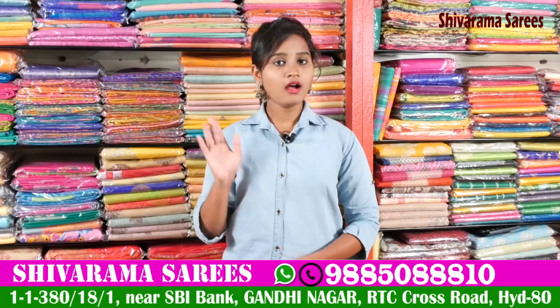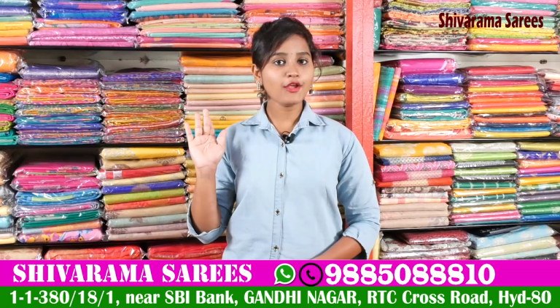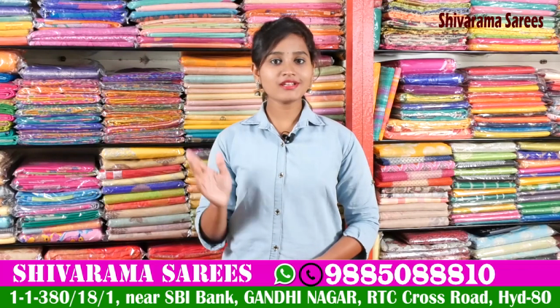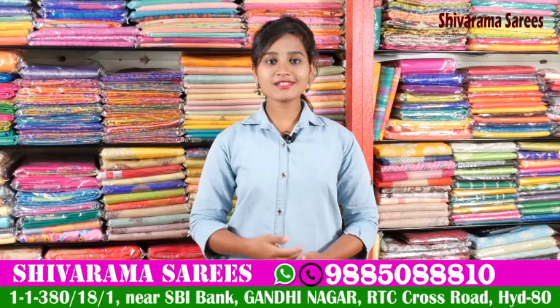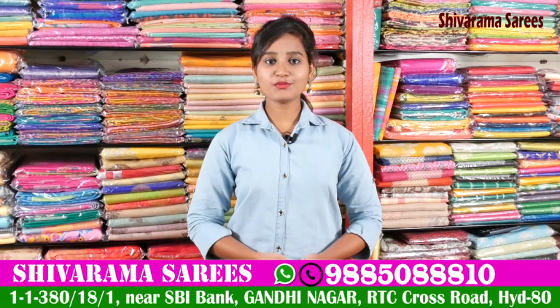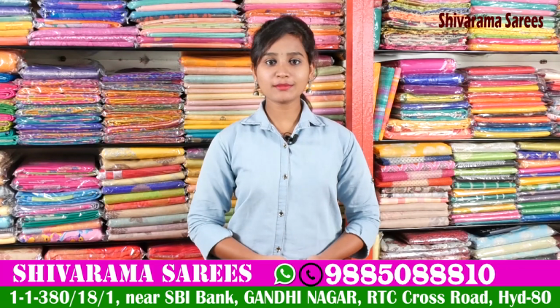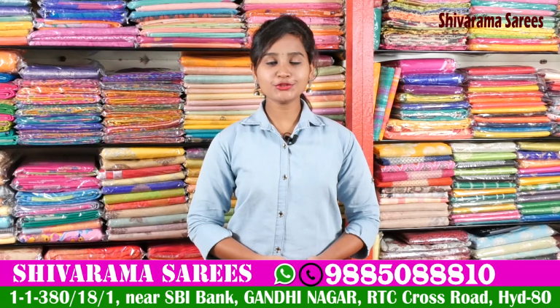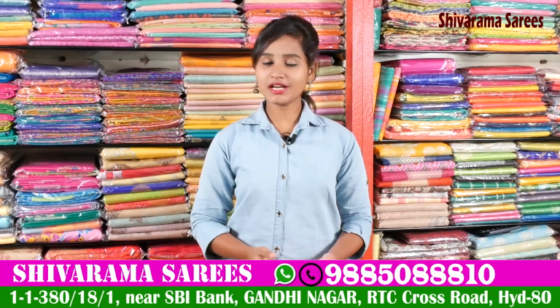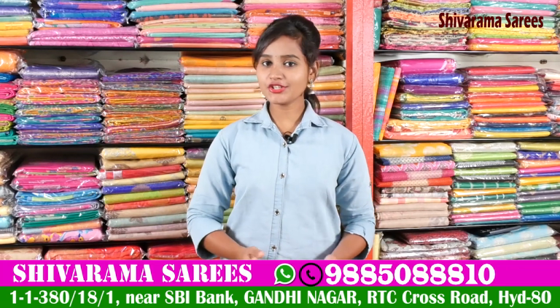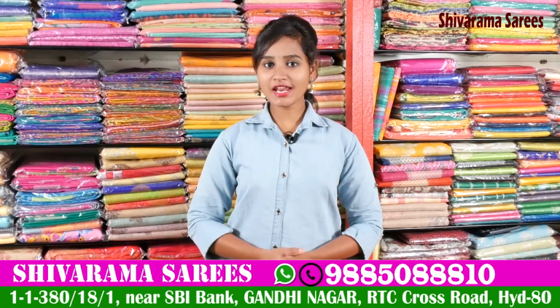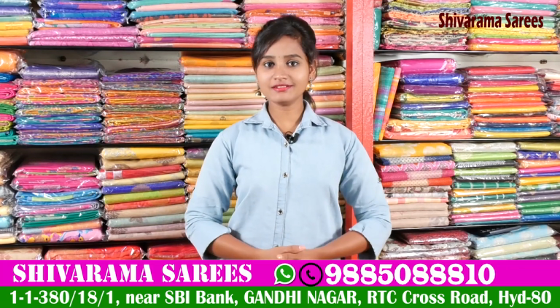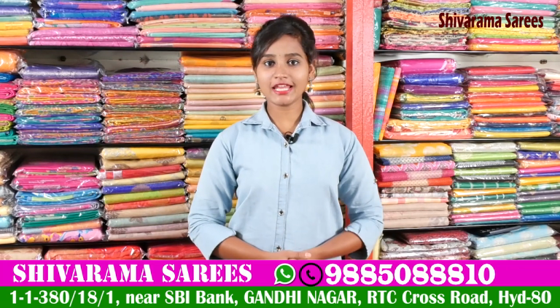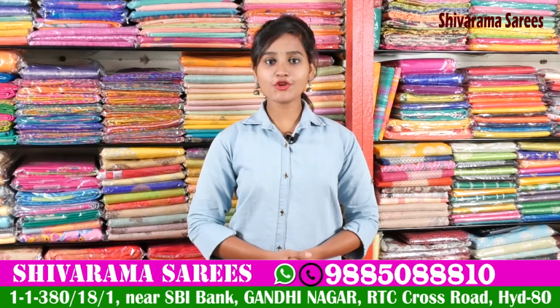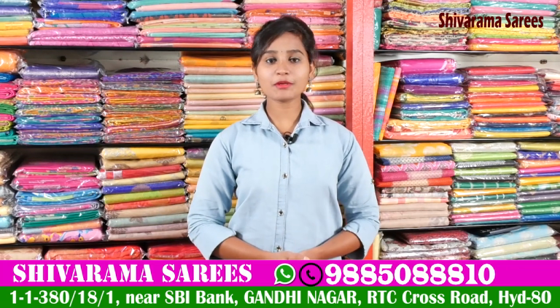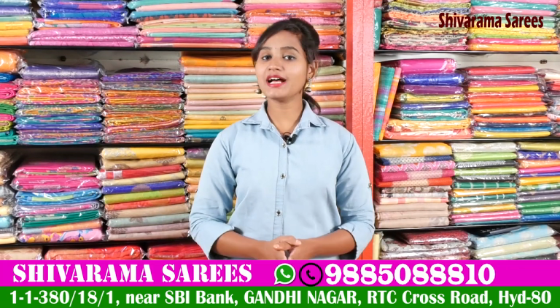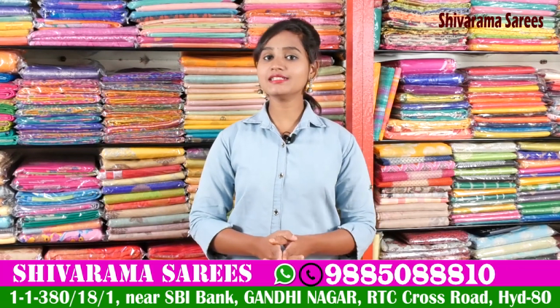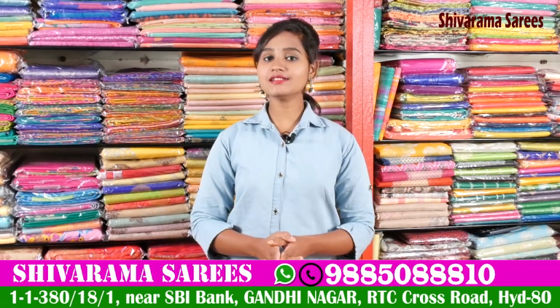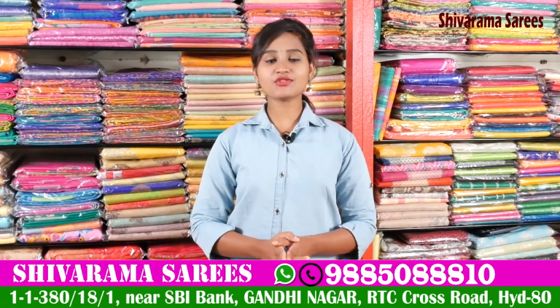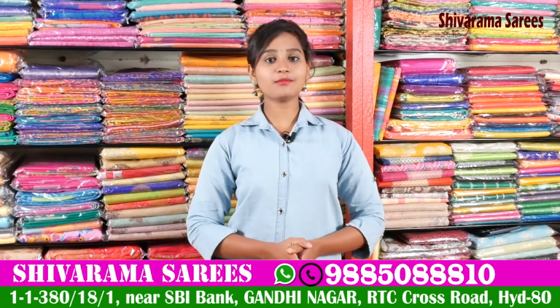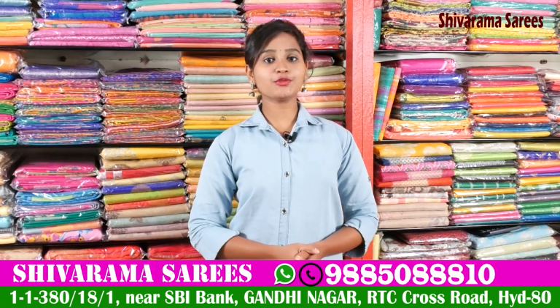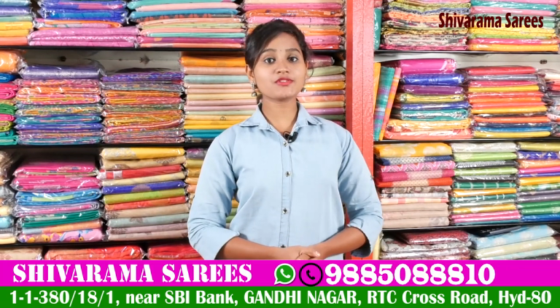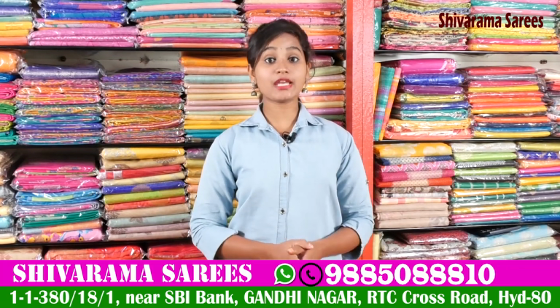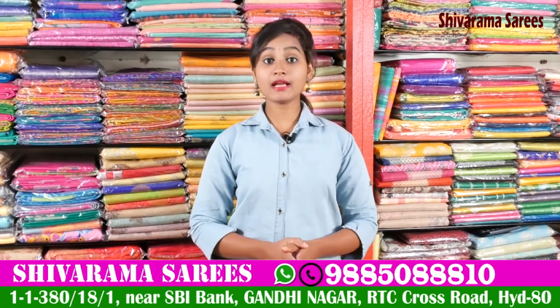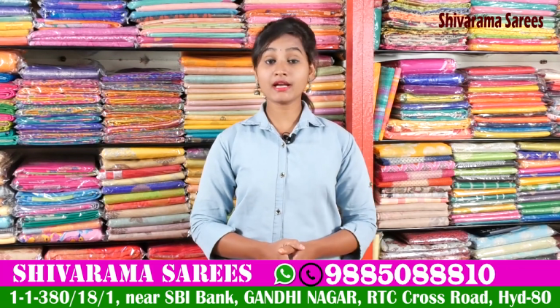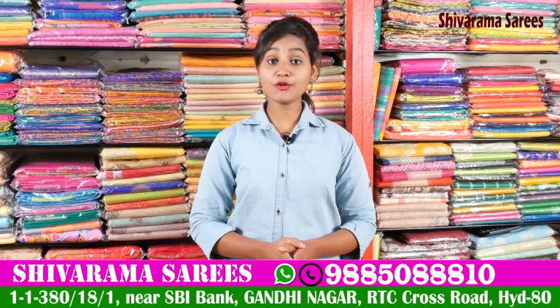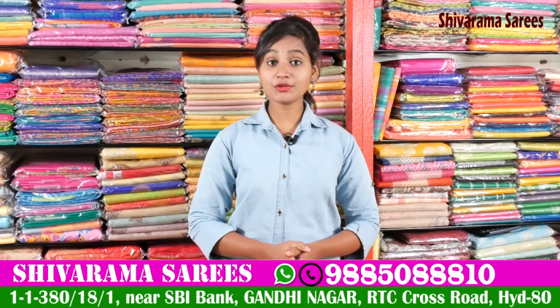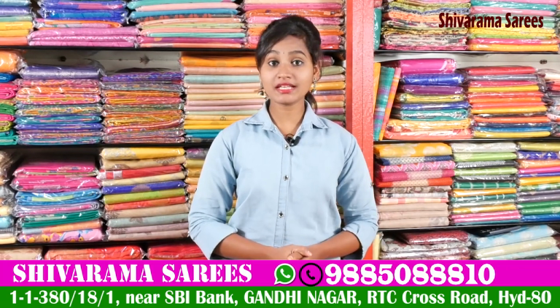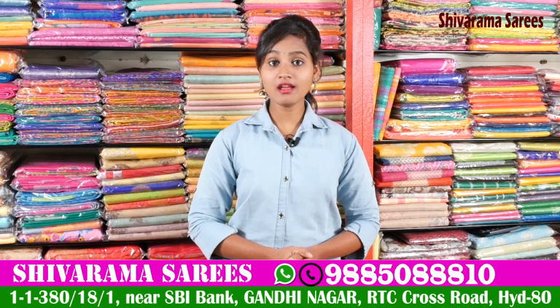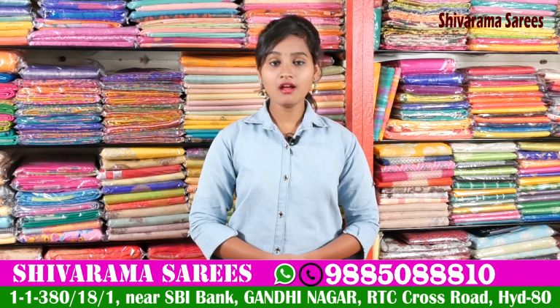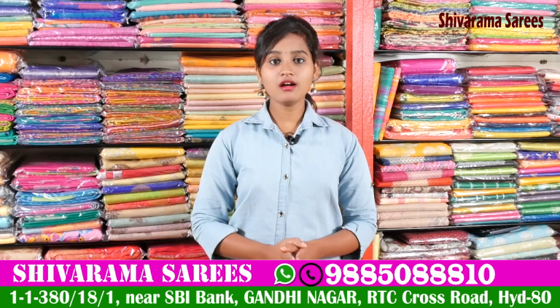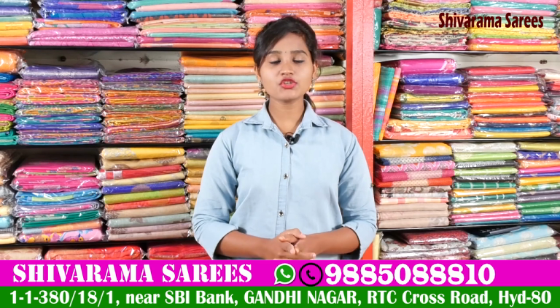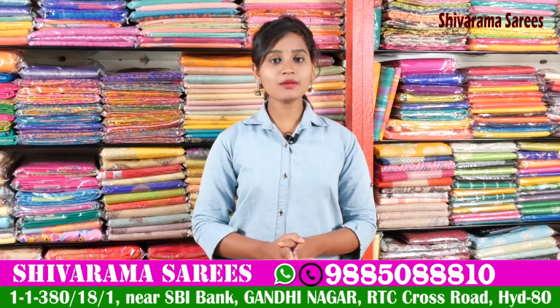Hi friends, welcome to our channel! This is this week Gandhi Street number 2. State Bank is on the front of Shivaram.